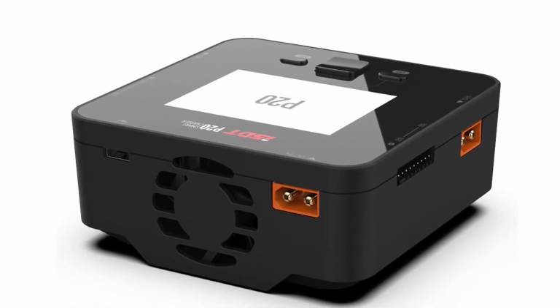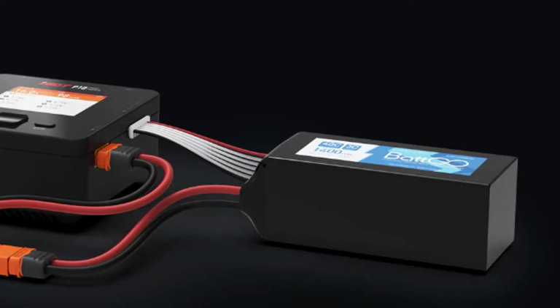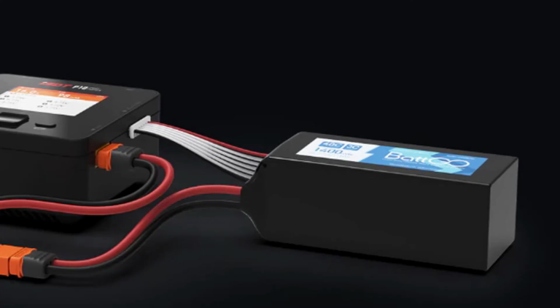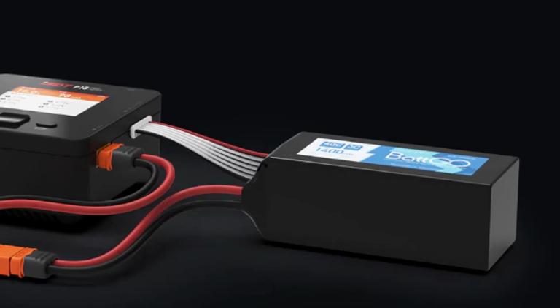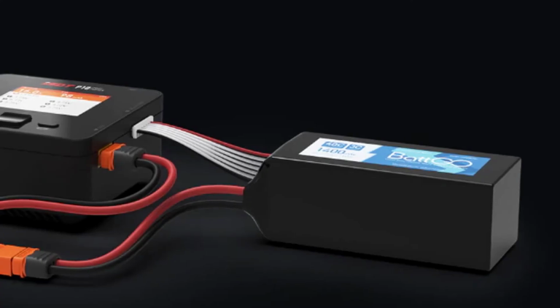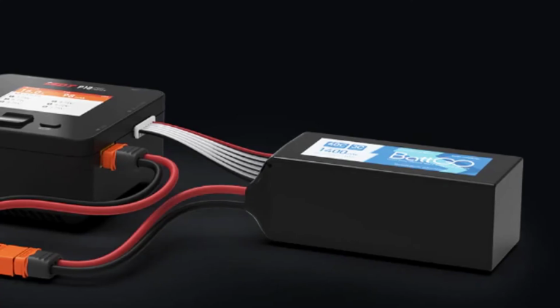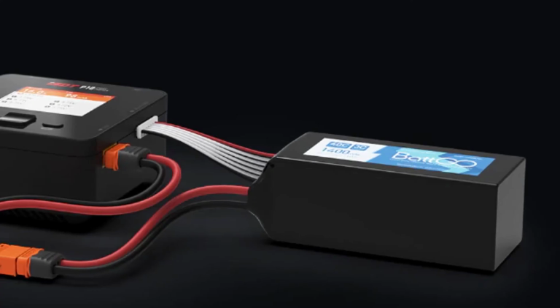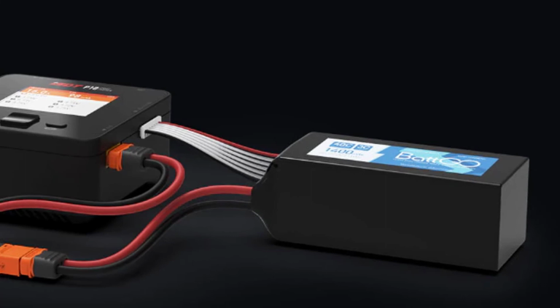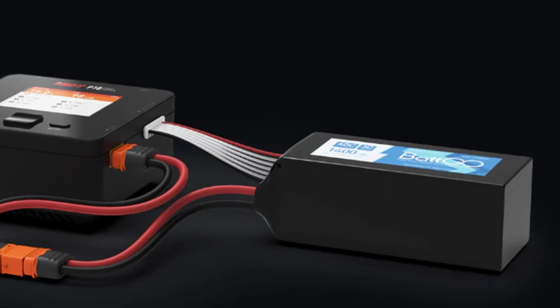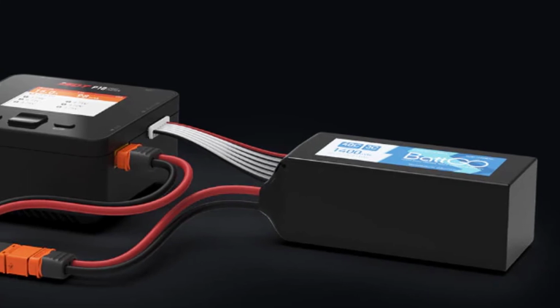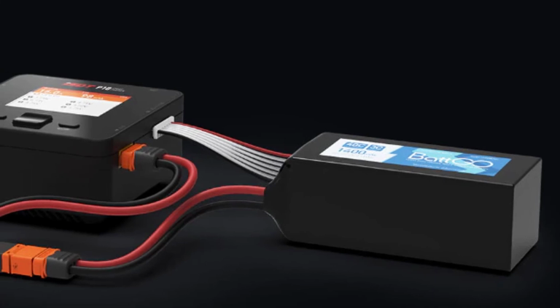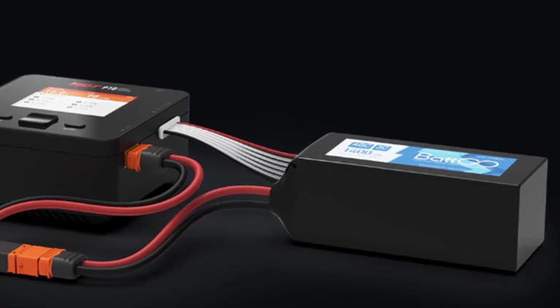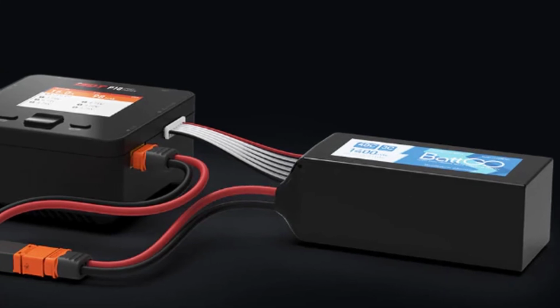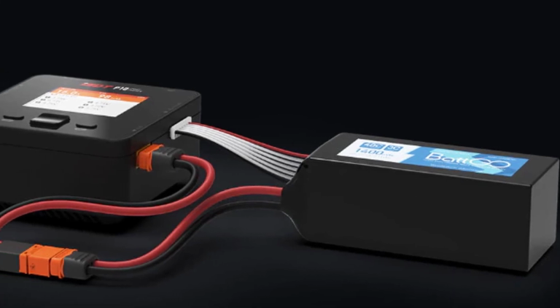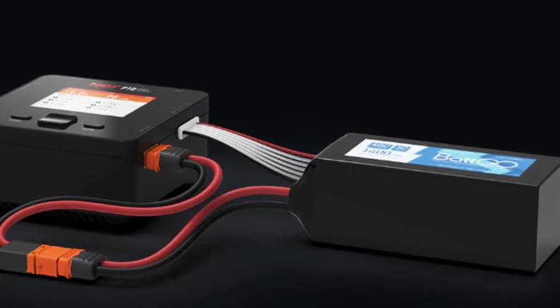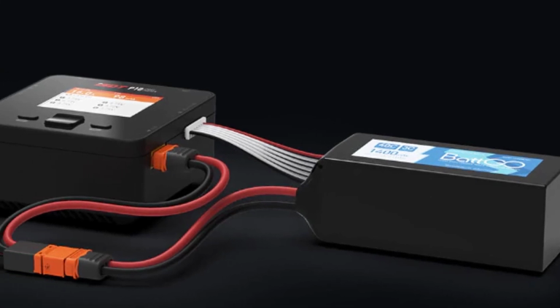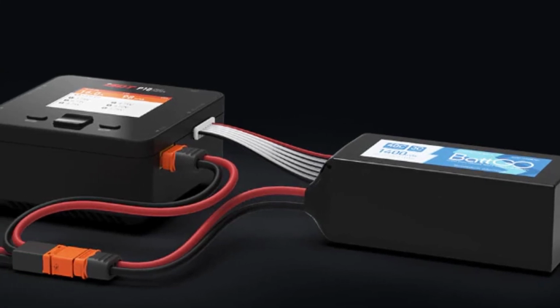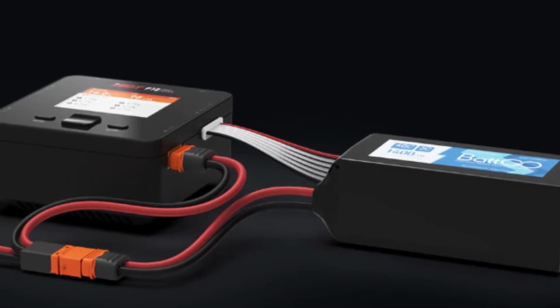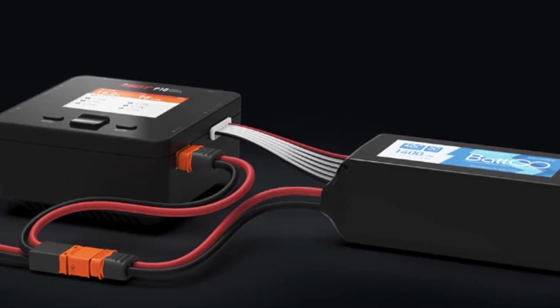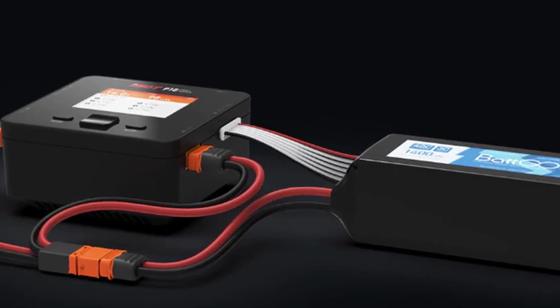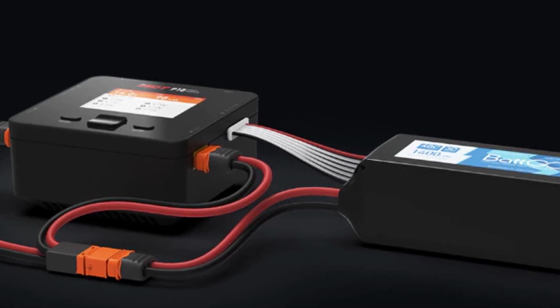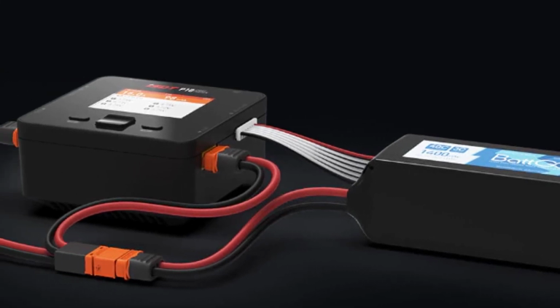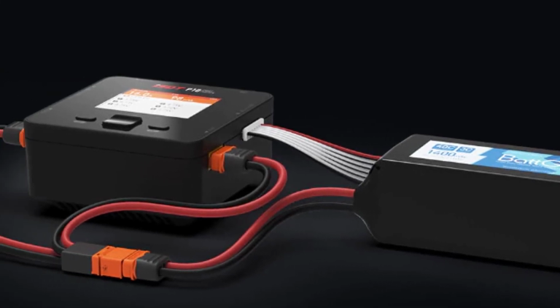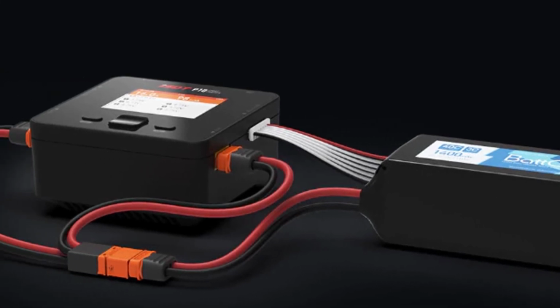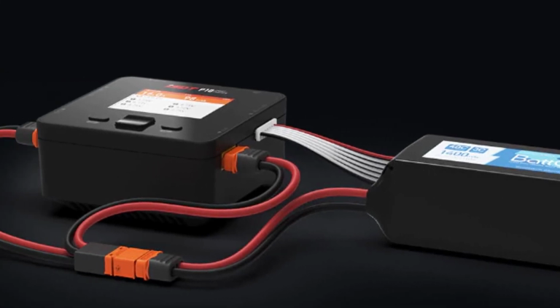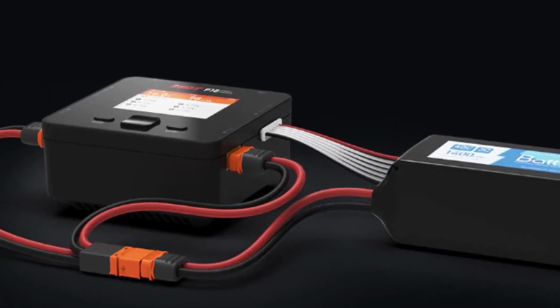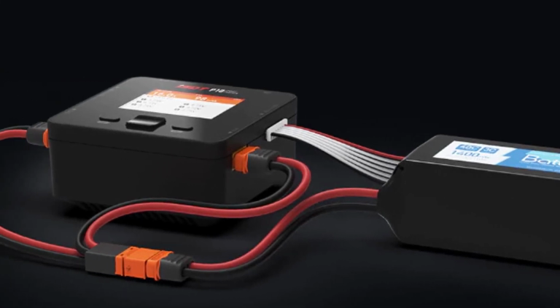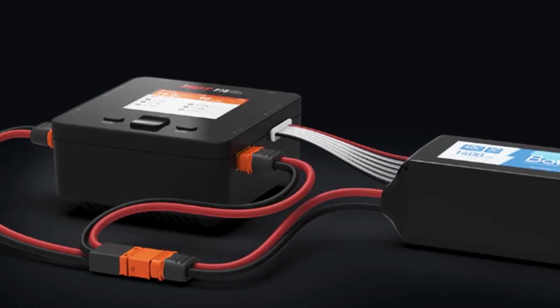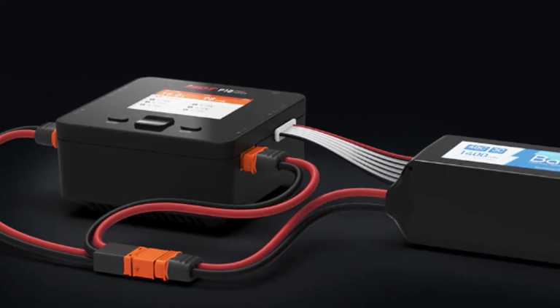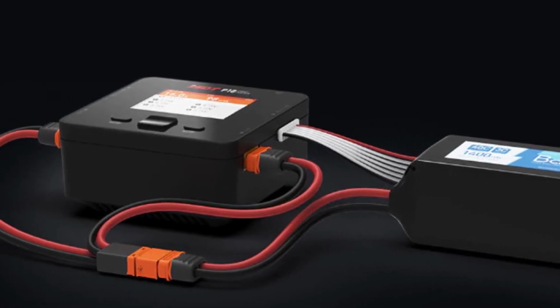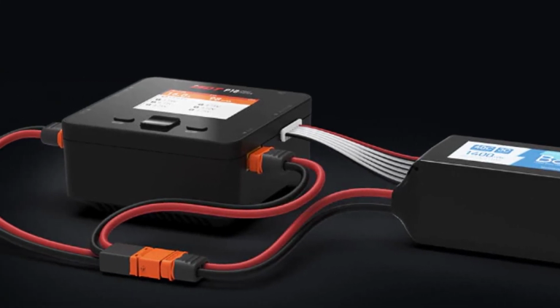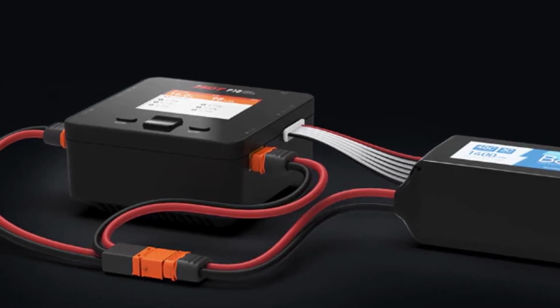The P20 is a great choice for charging lithium batteries such as LiPo, LiHV, LiIon, NiCd, NiMH, and more.